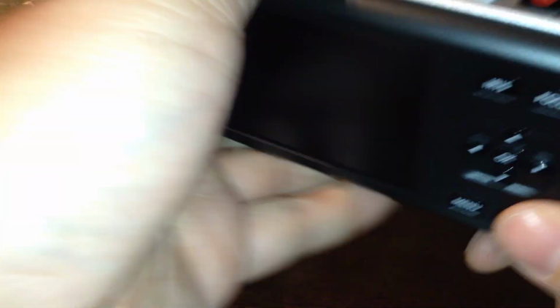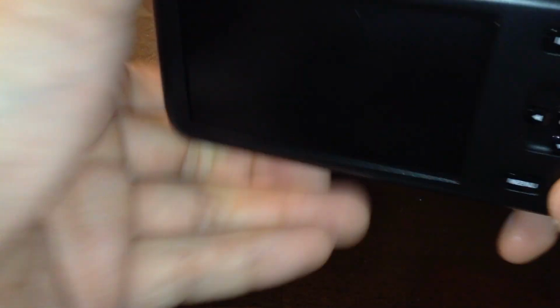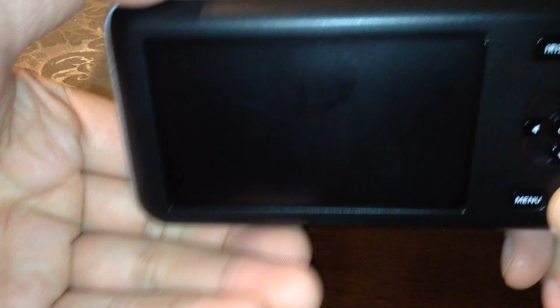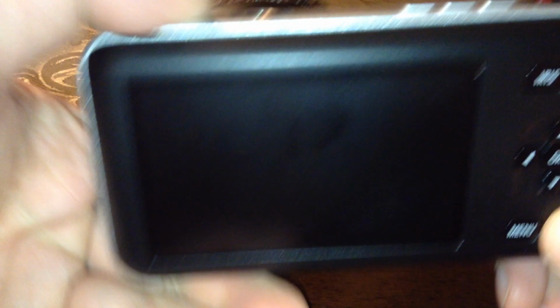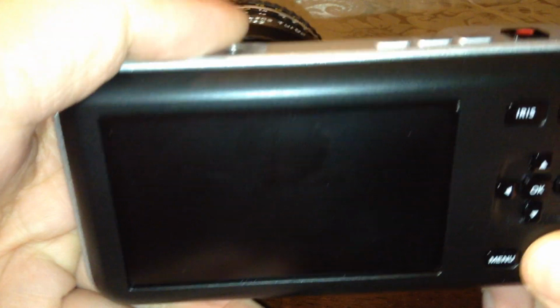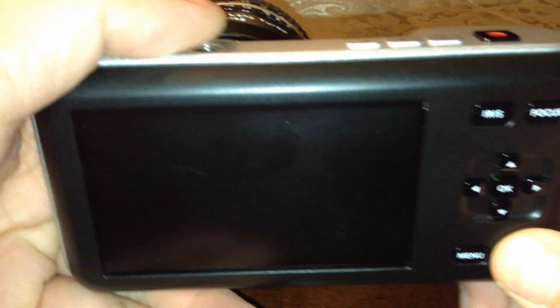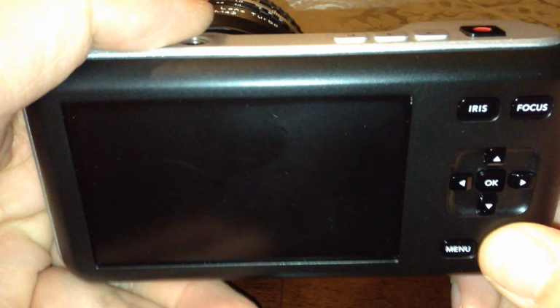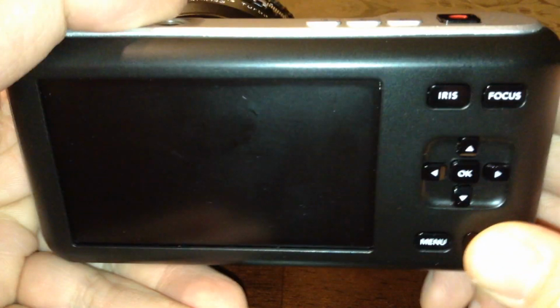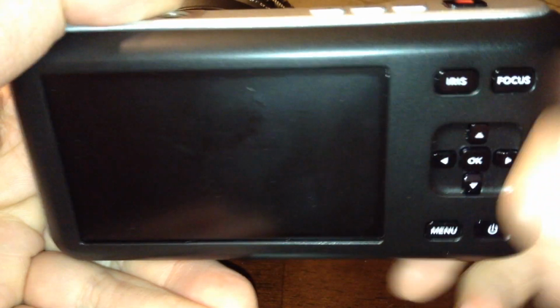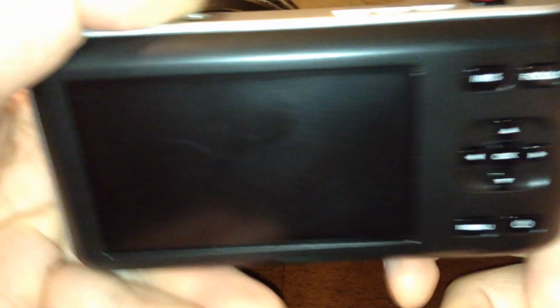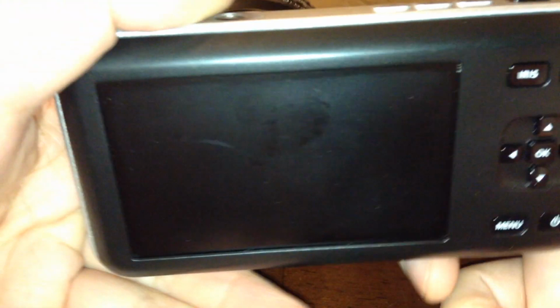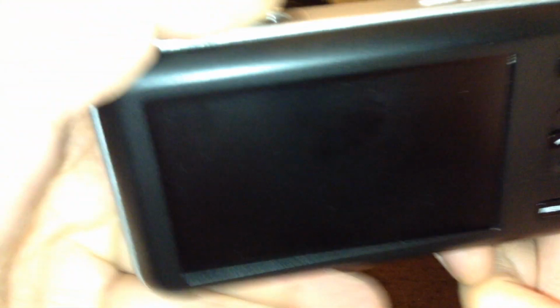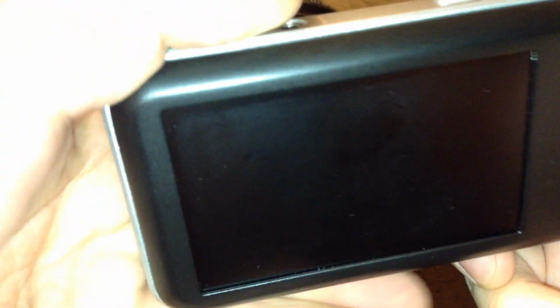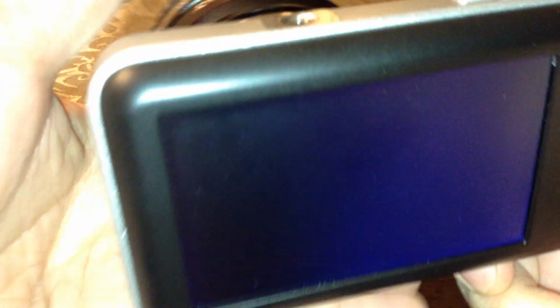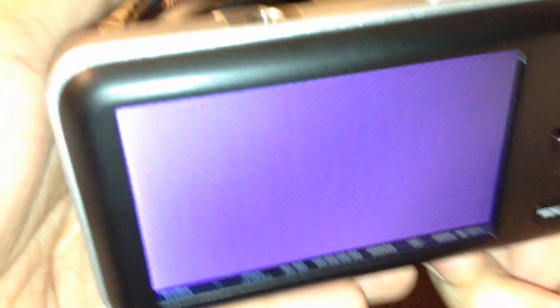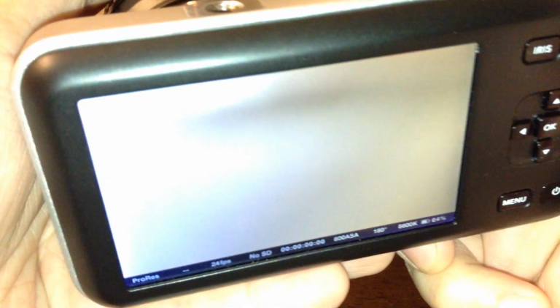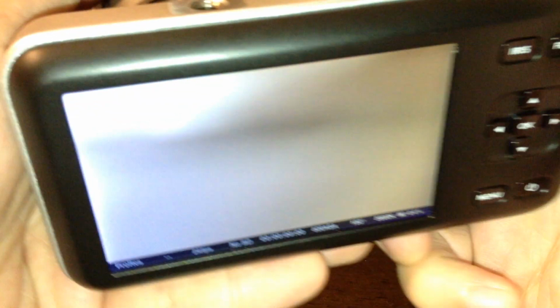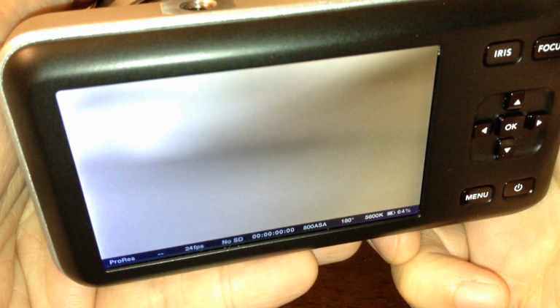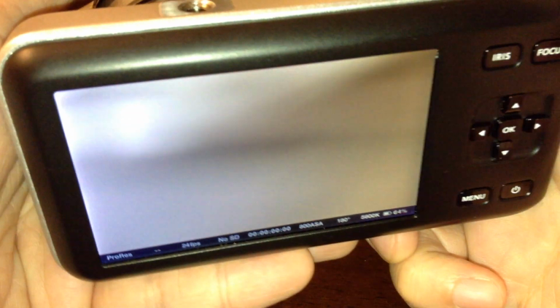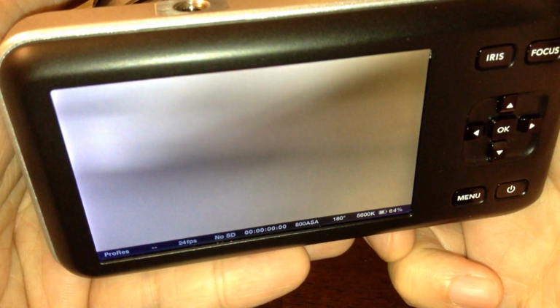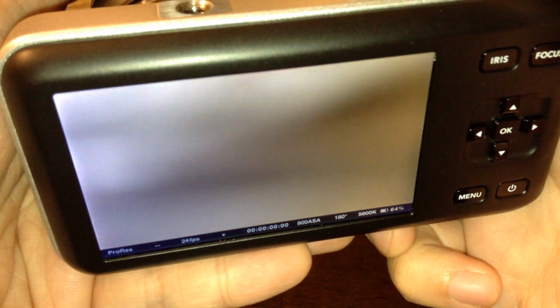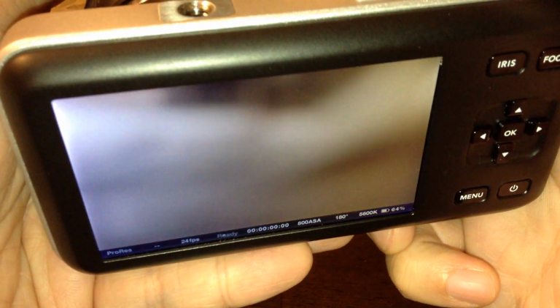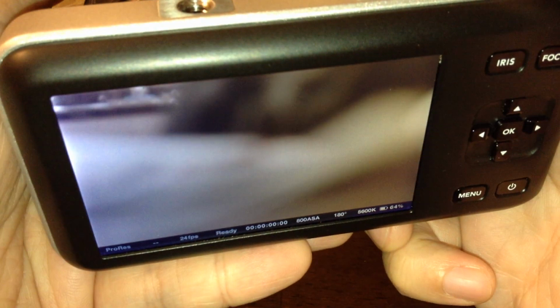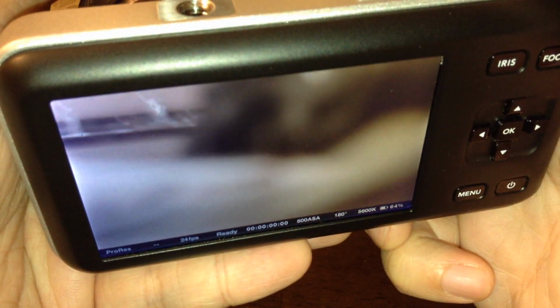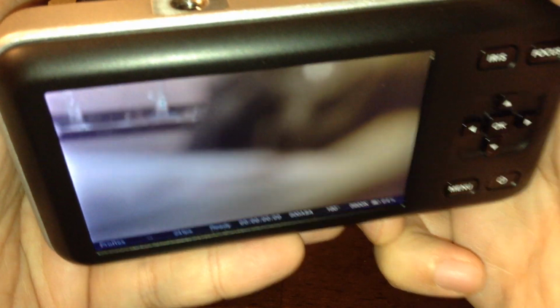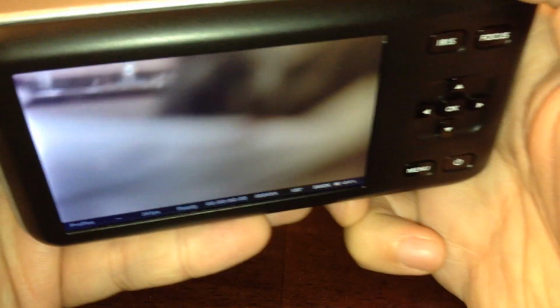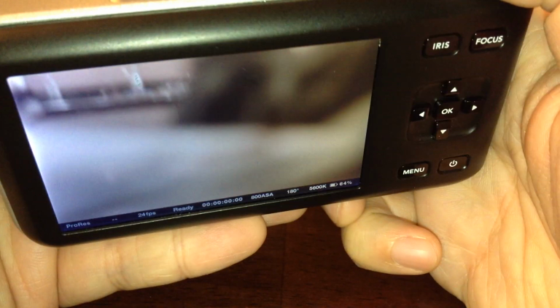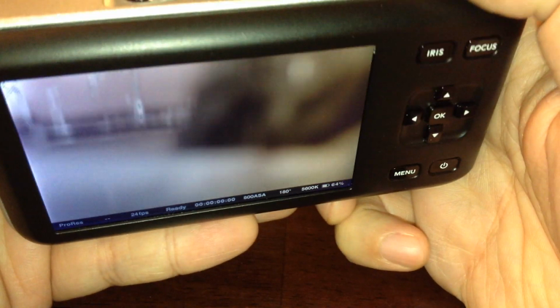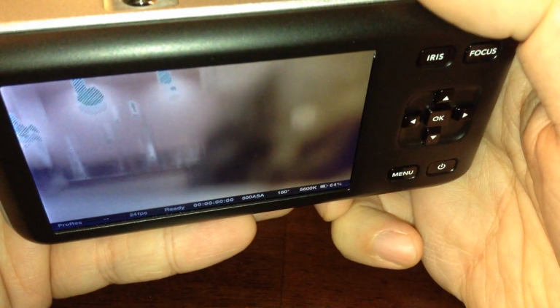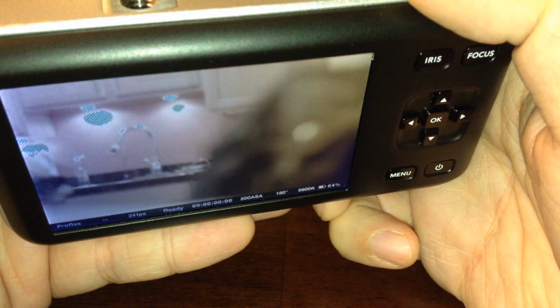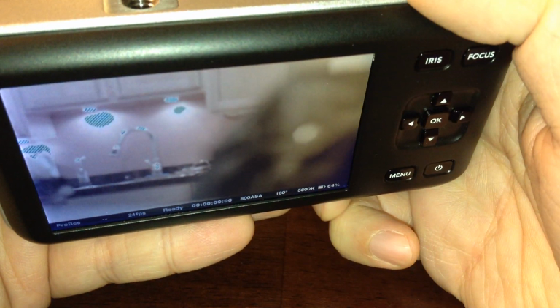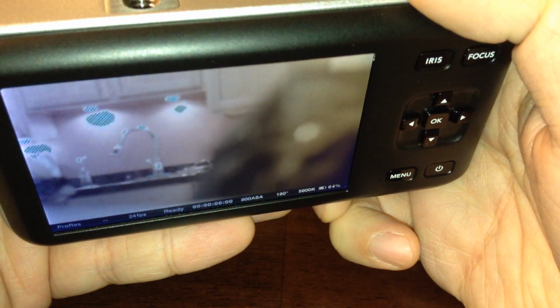Let's just turn it on really quickly so you can see that there is an image coming out of this camera — and there you have it.